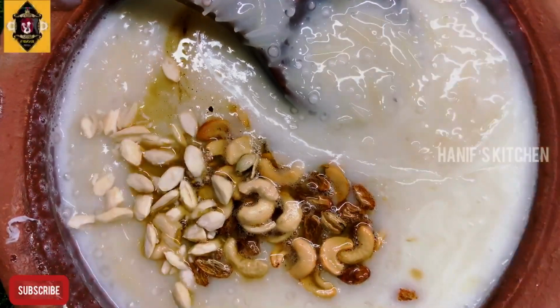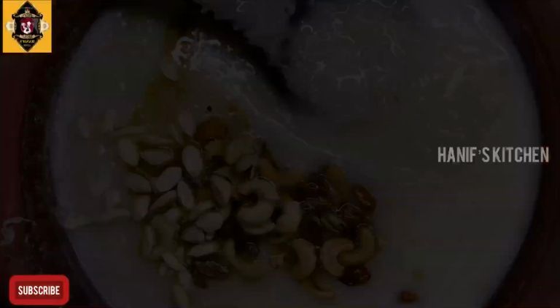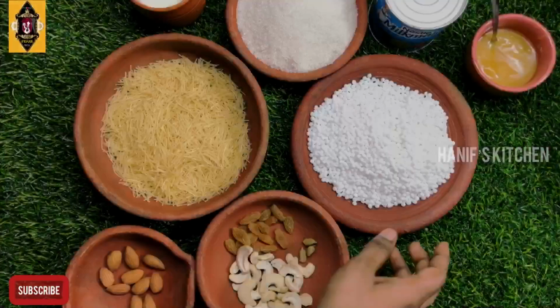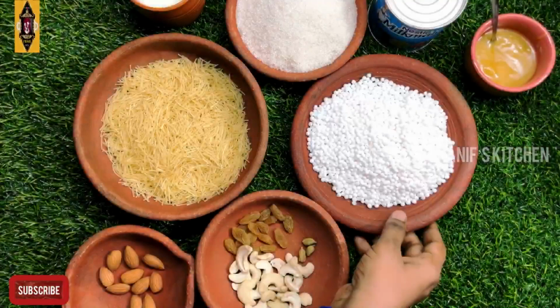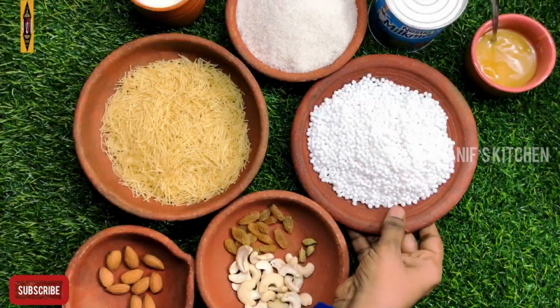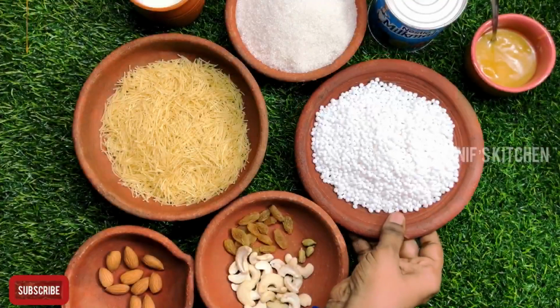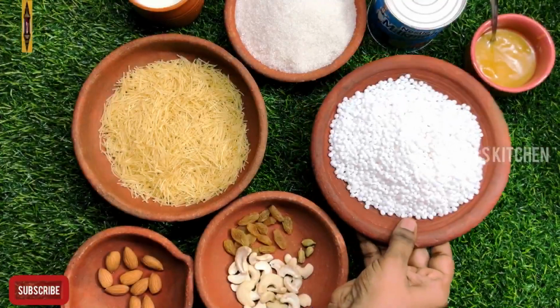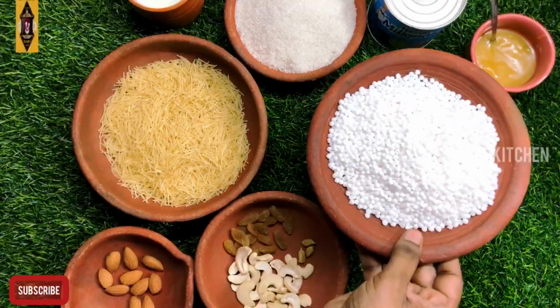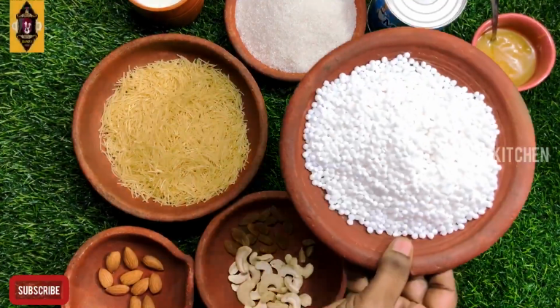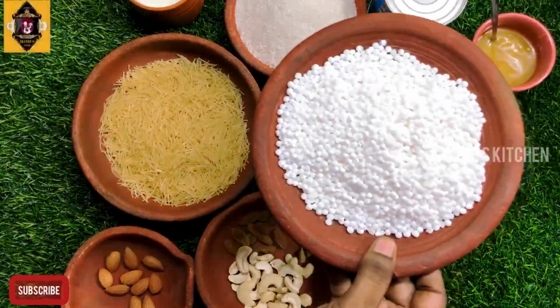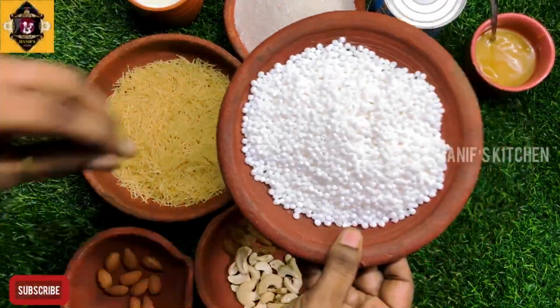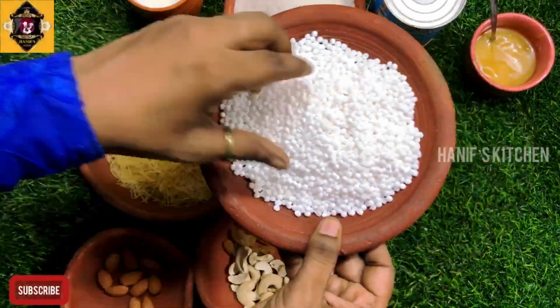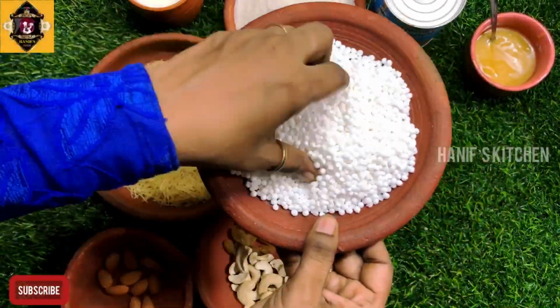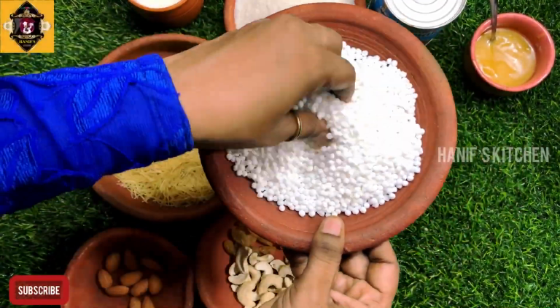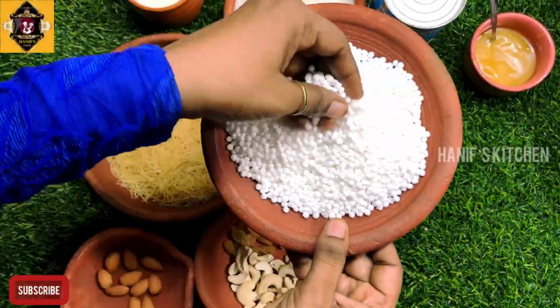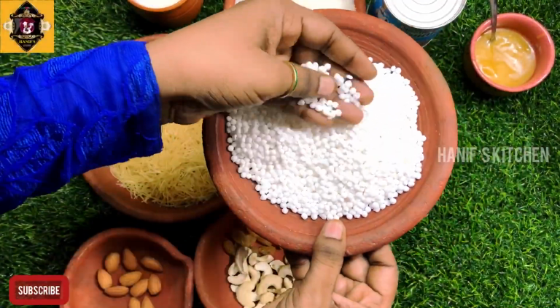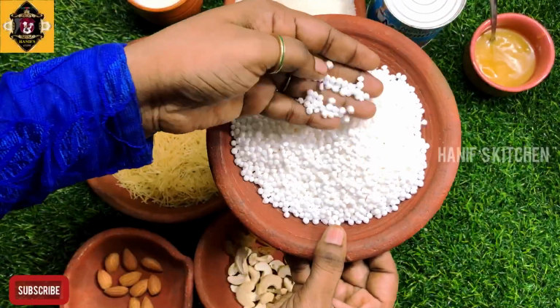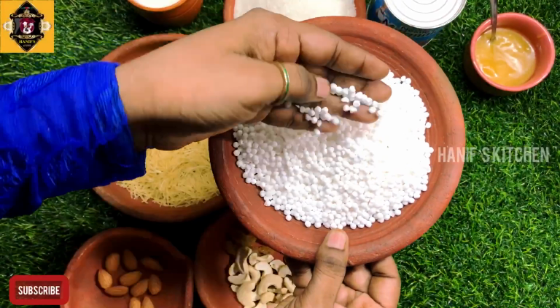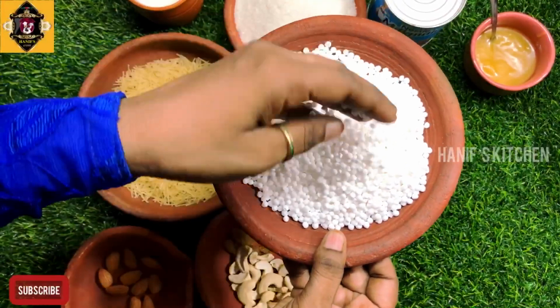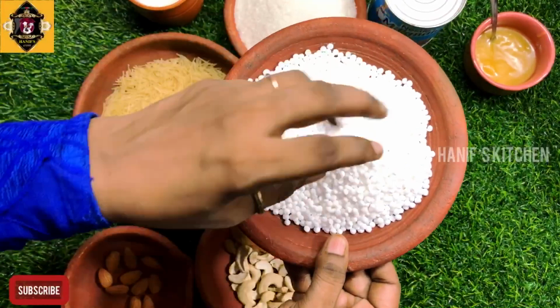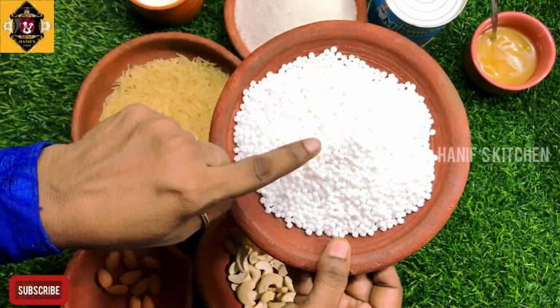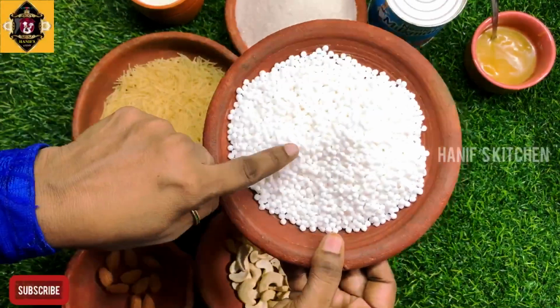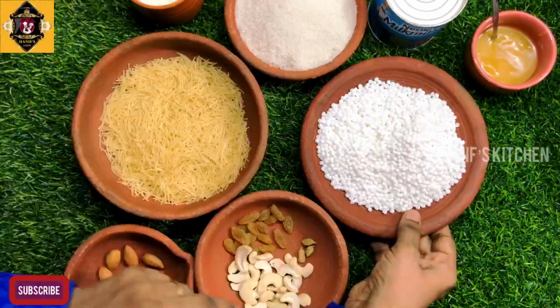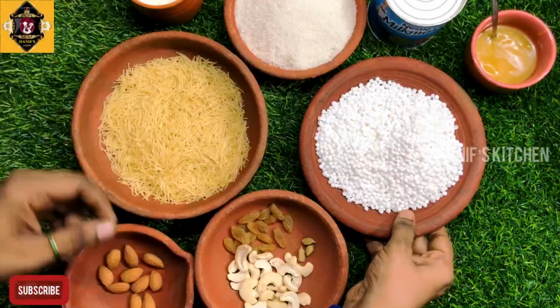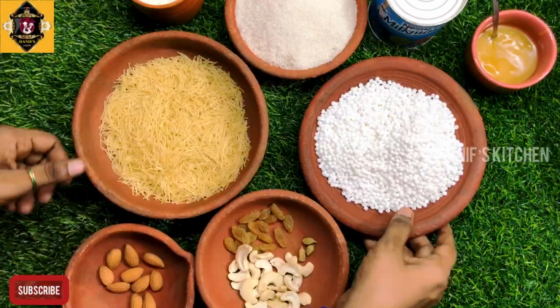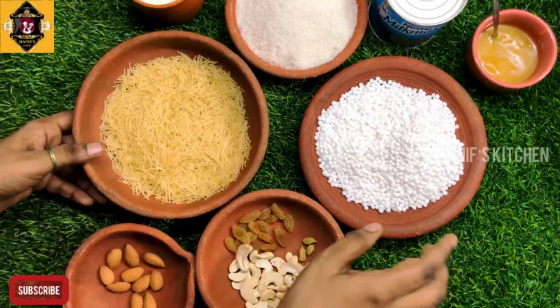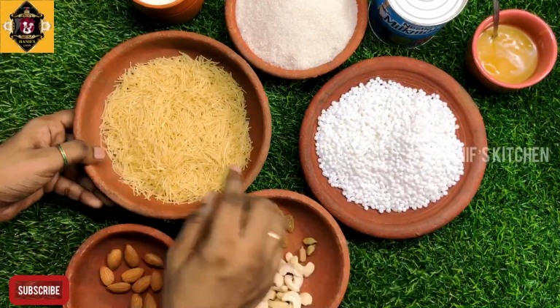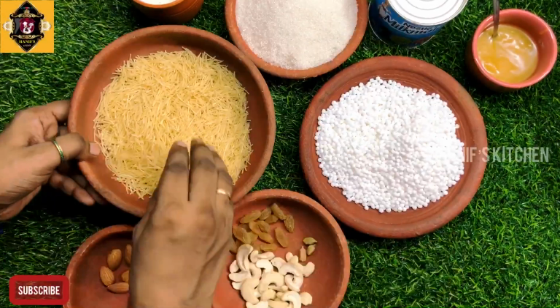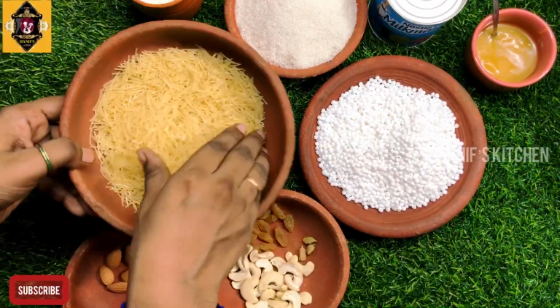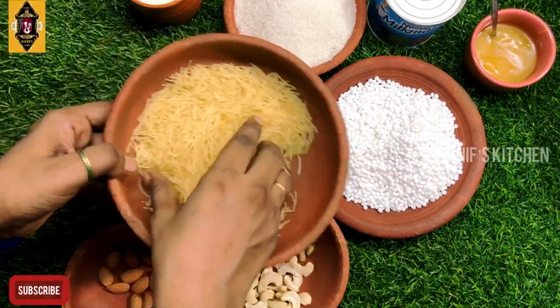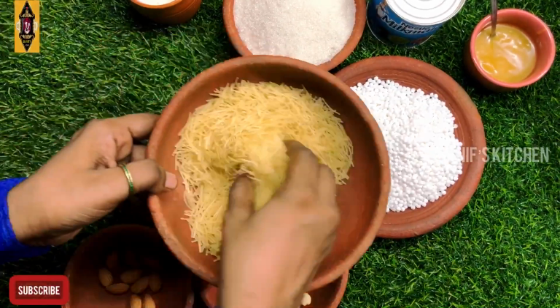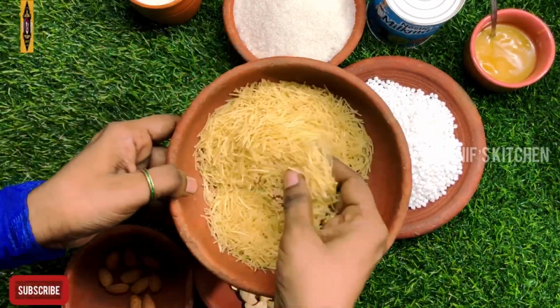First, we have 200 grams of javarisi. Then, we have 100 grams of semiya.